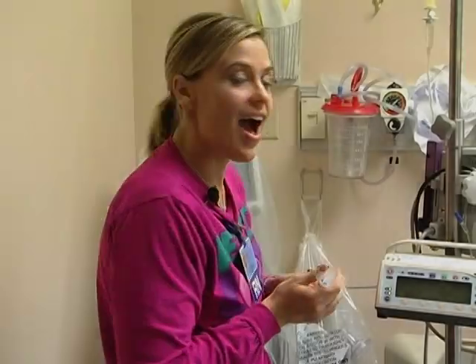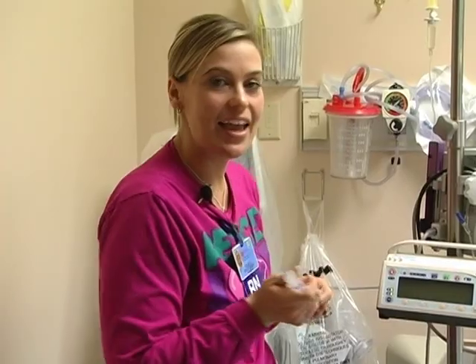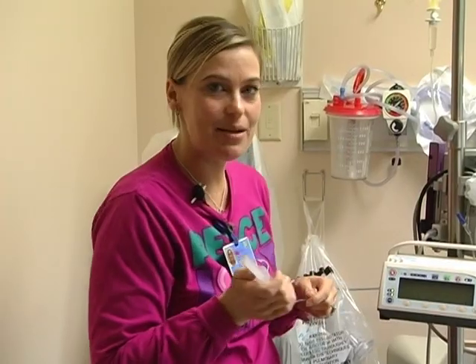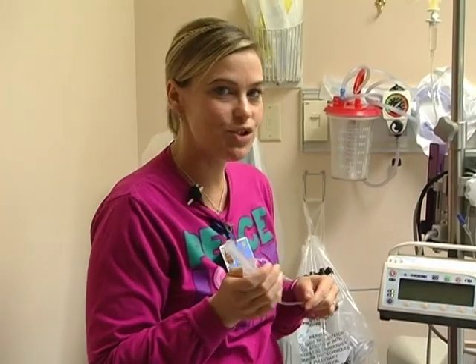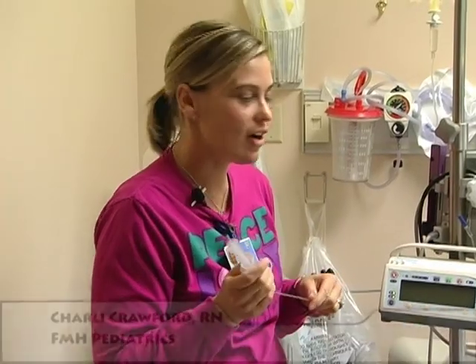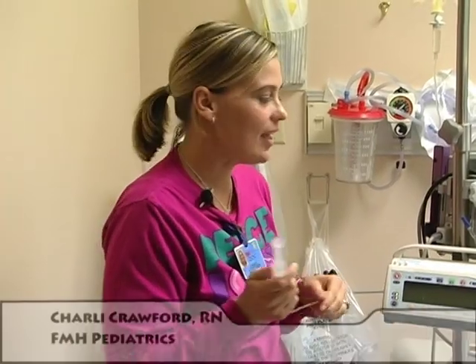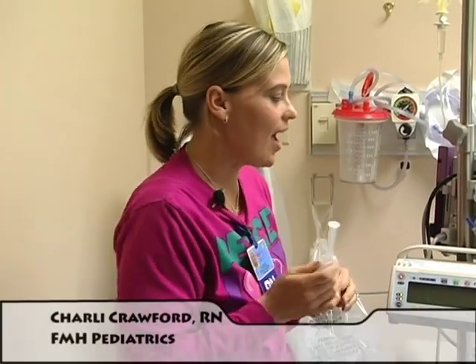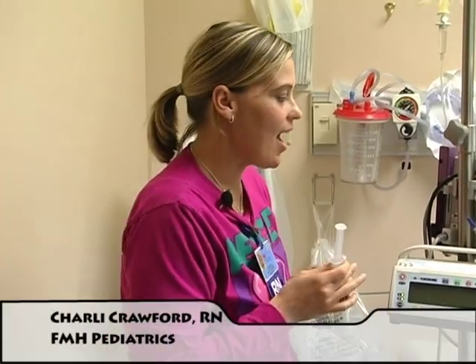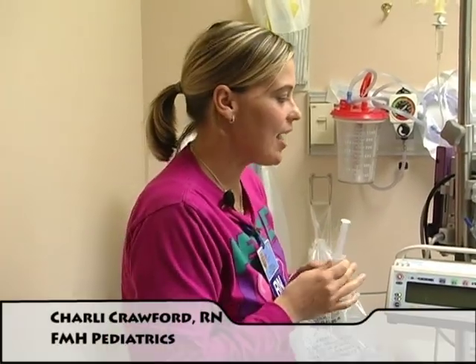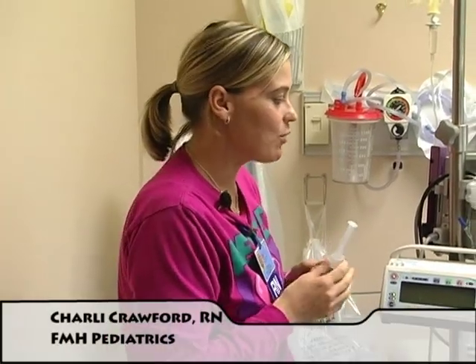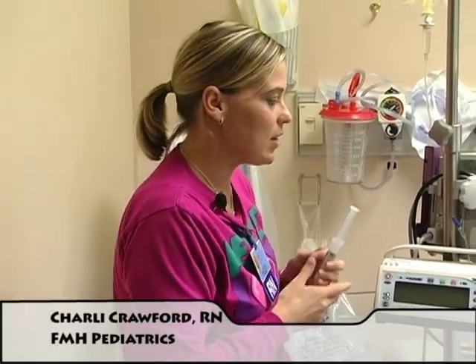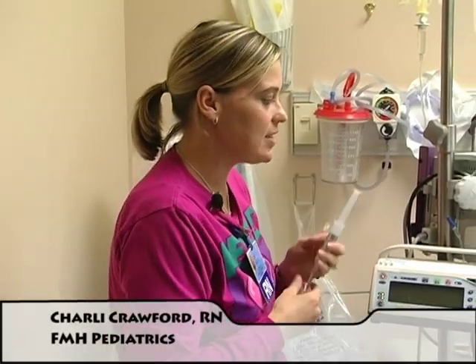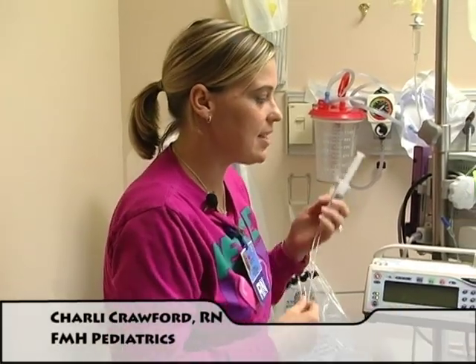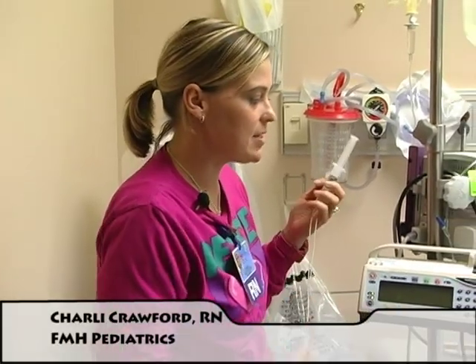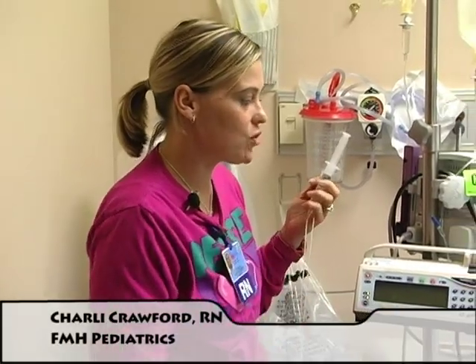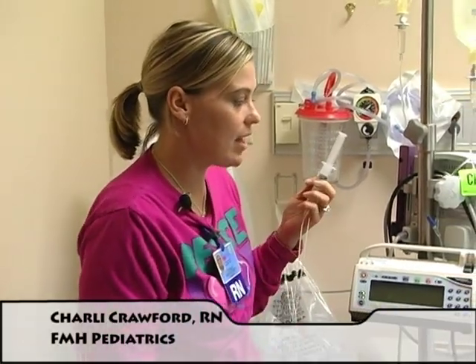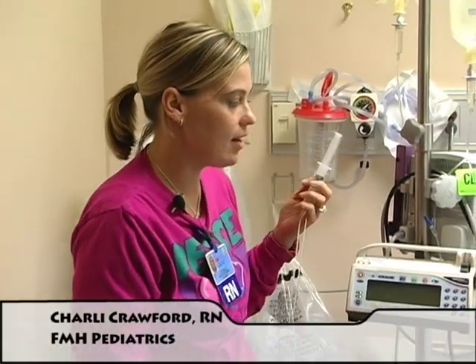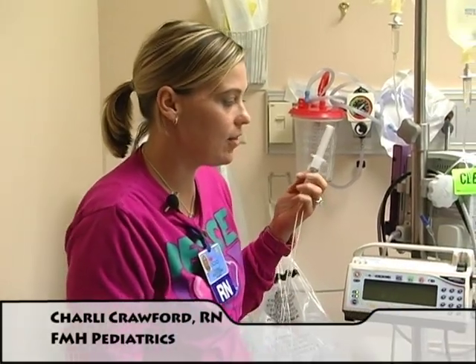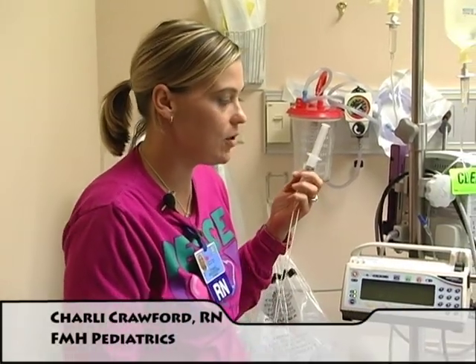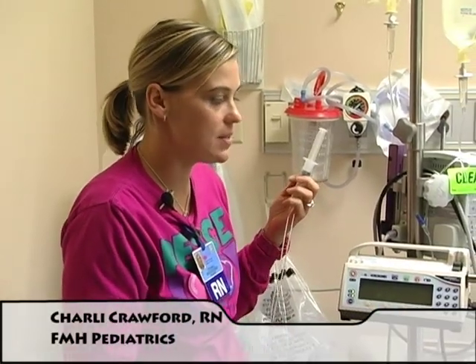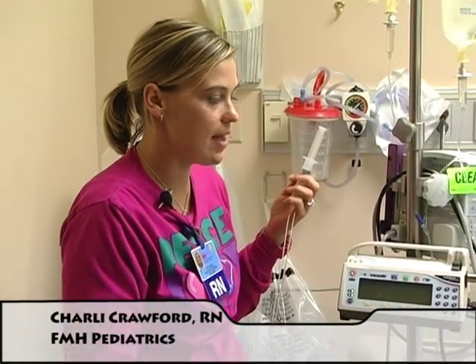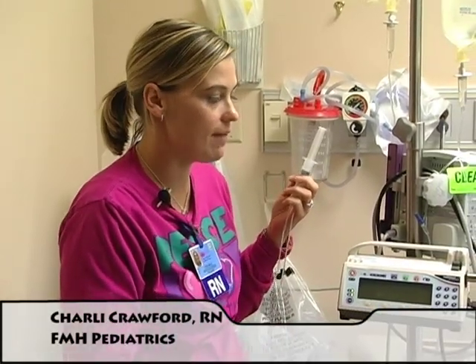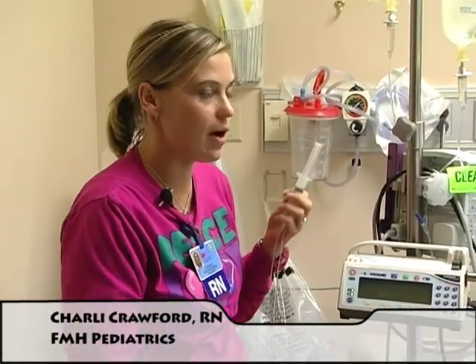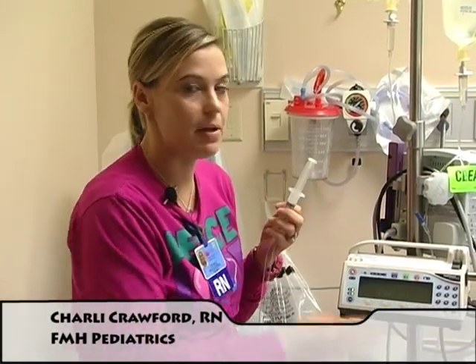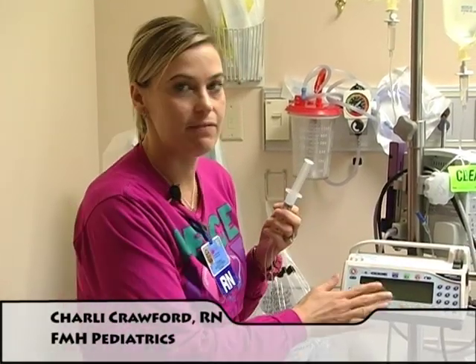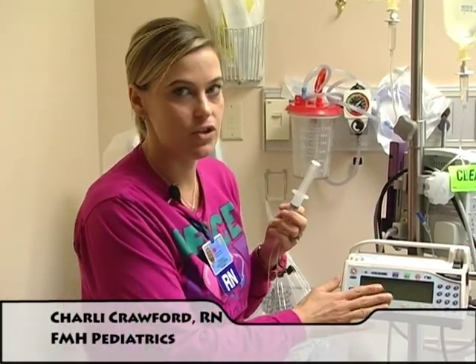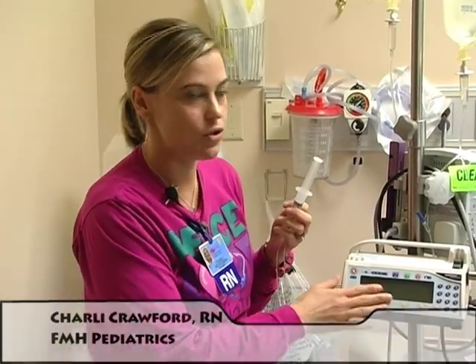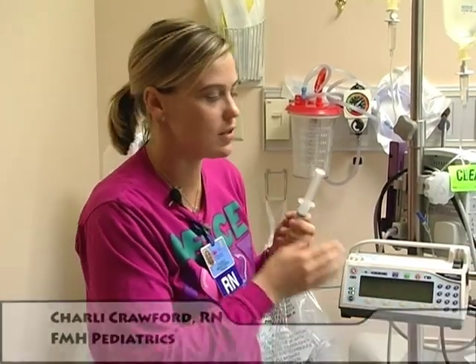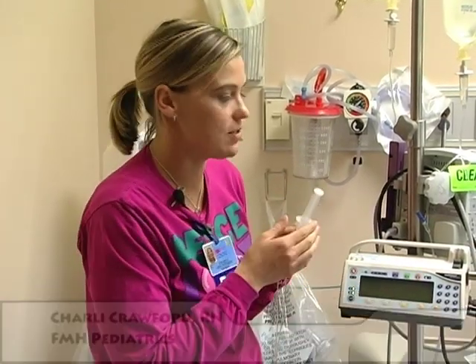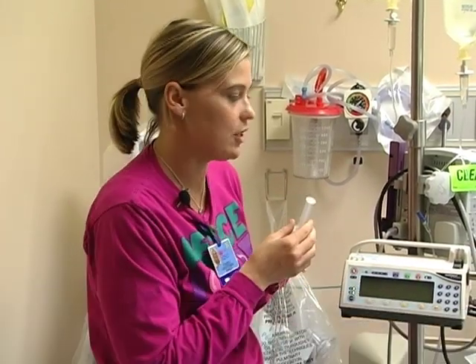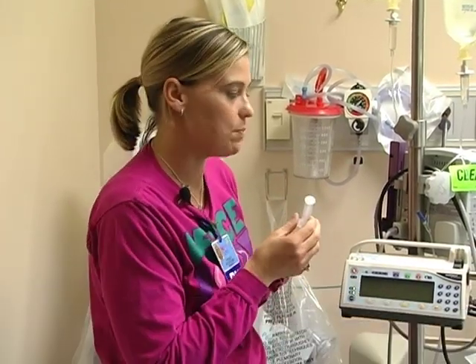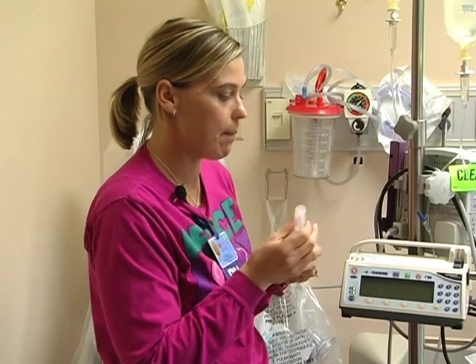Hi, I'm Charlie. I am going to demonstrate the use of our Medfusion syringe pump.